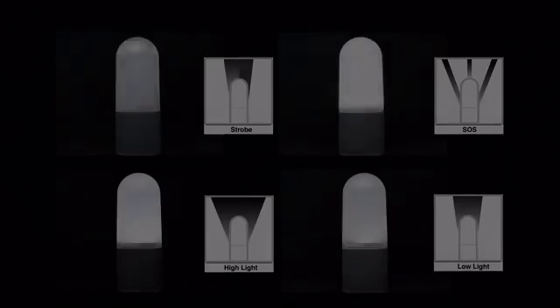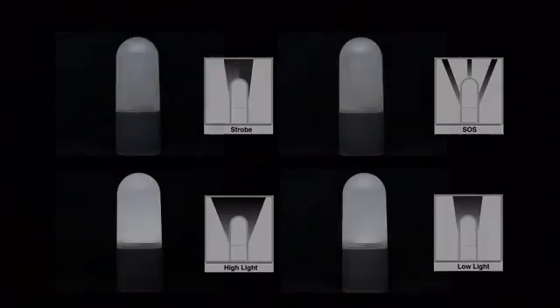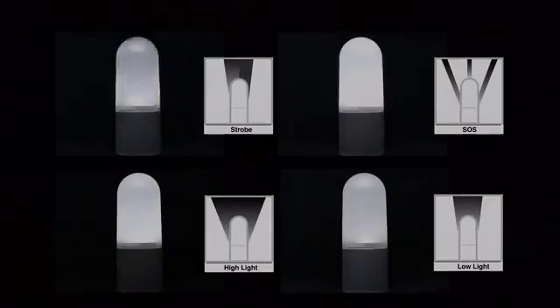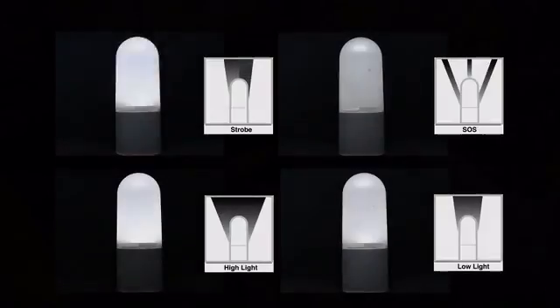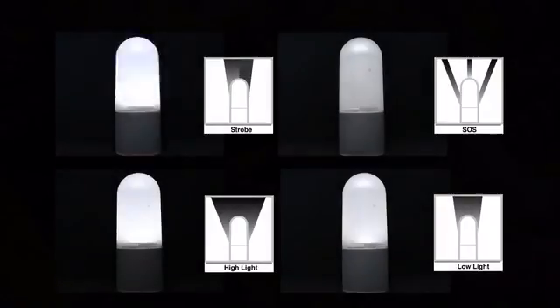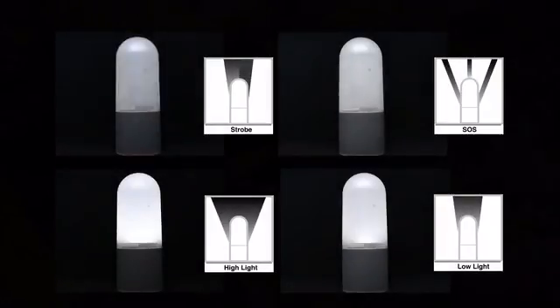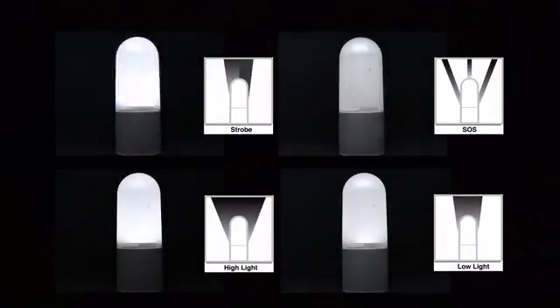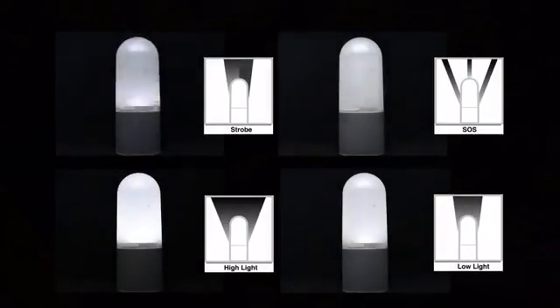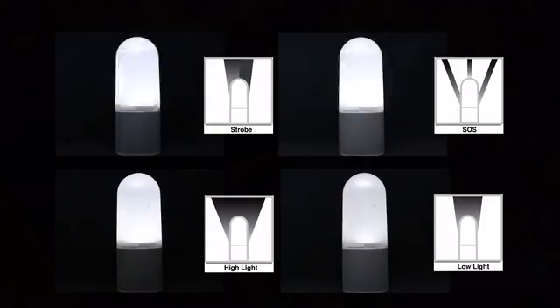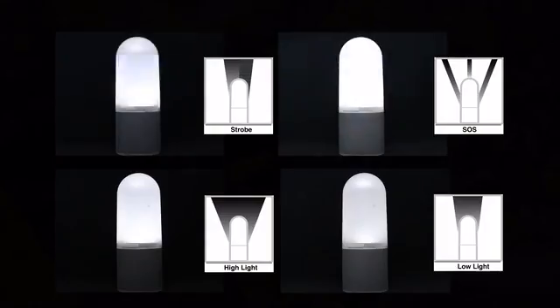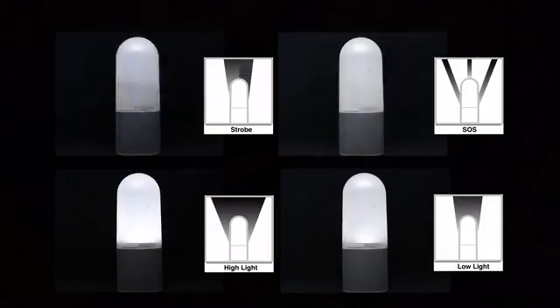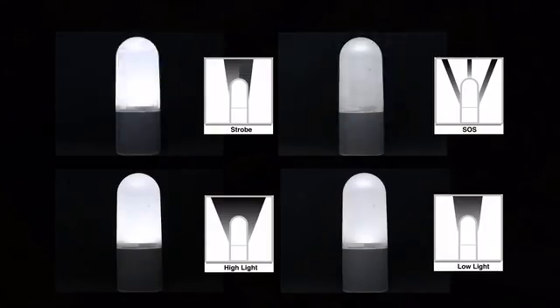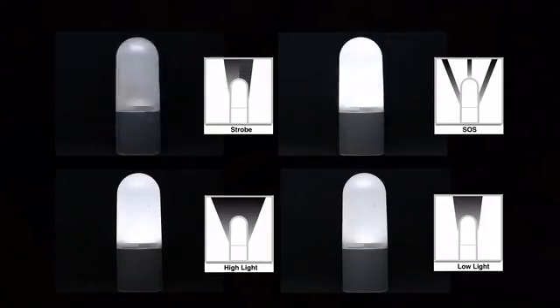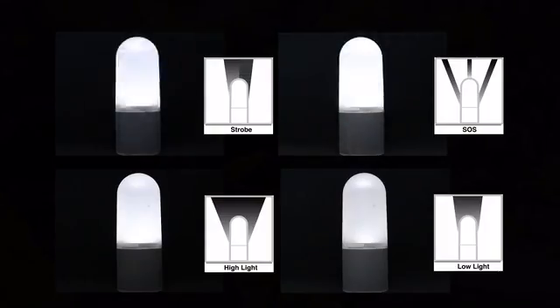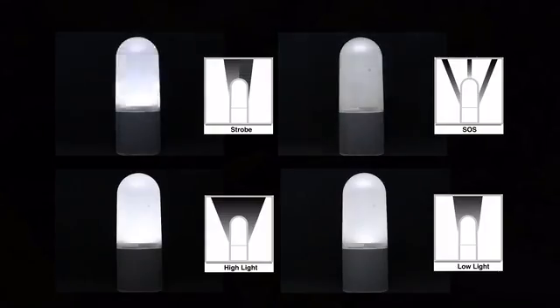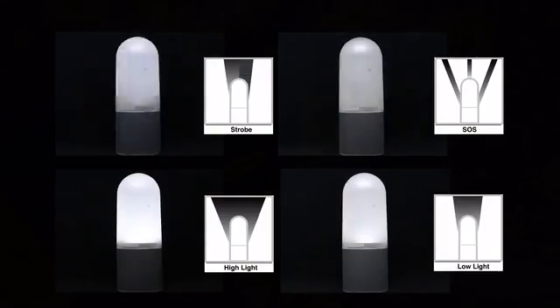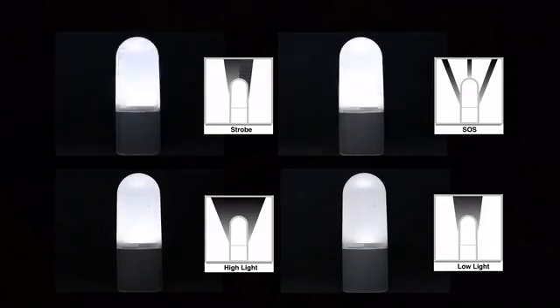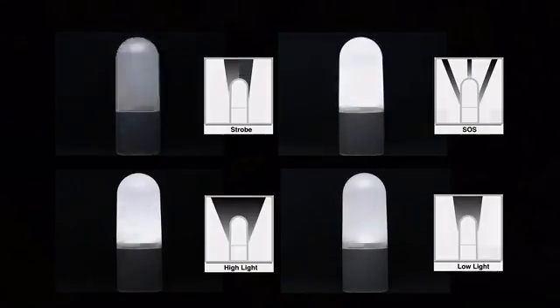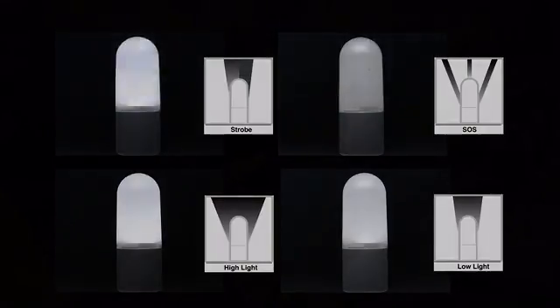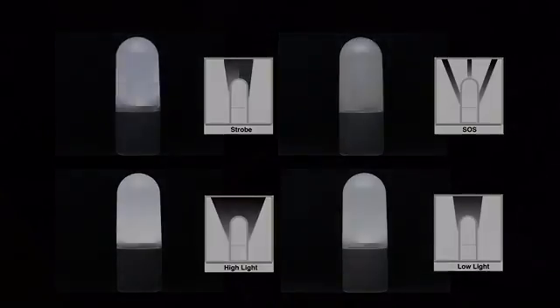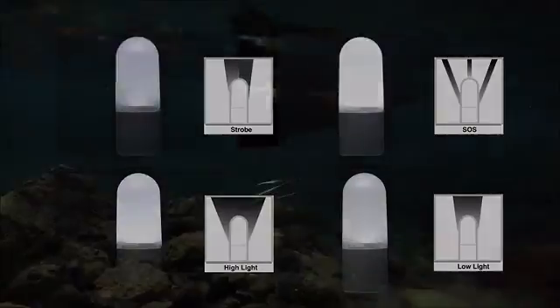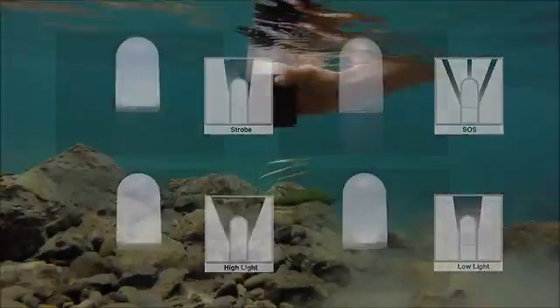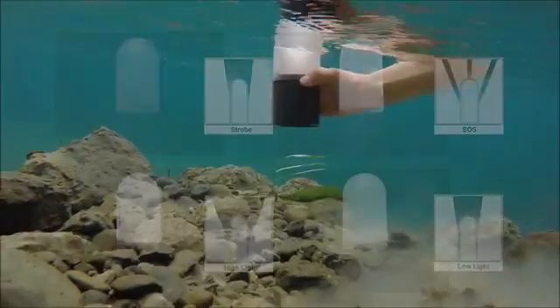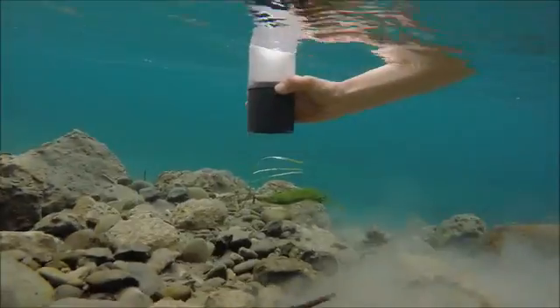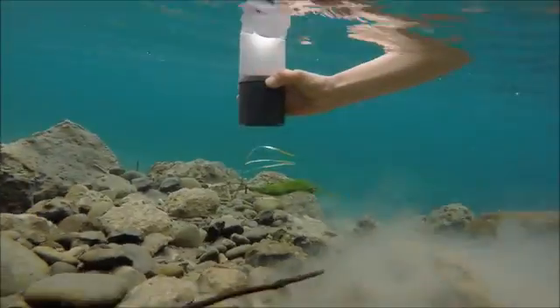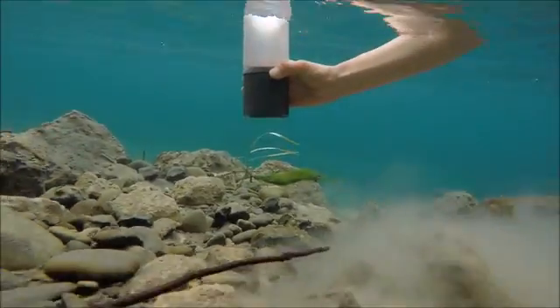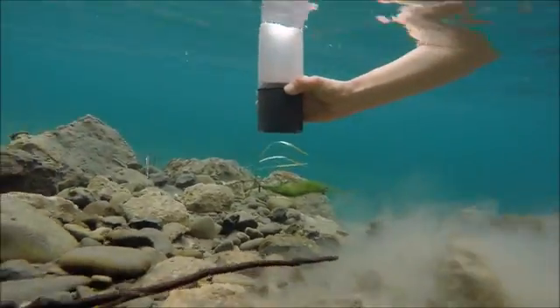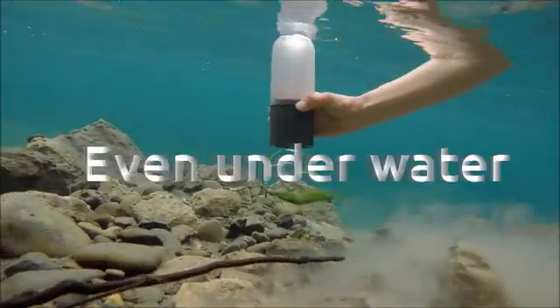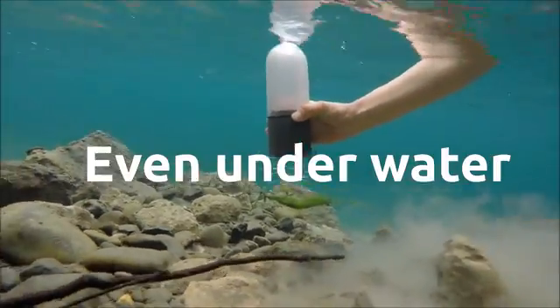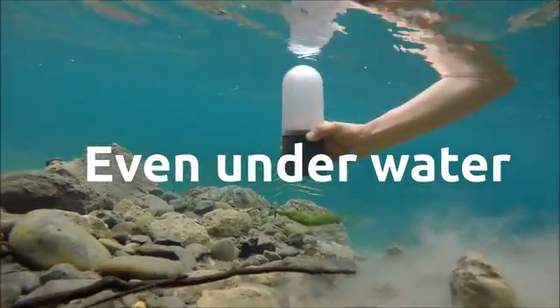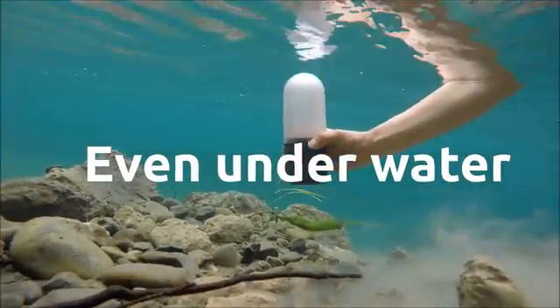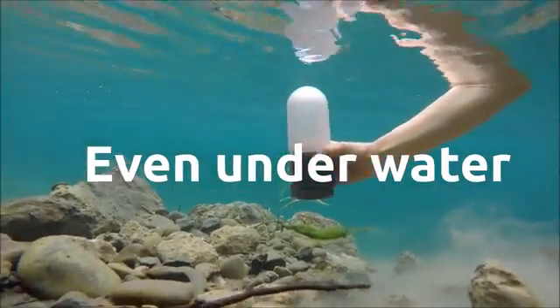You can also use it as a lantern with four different modes, even underwater.